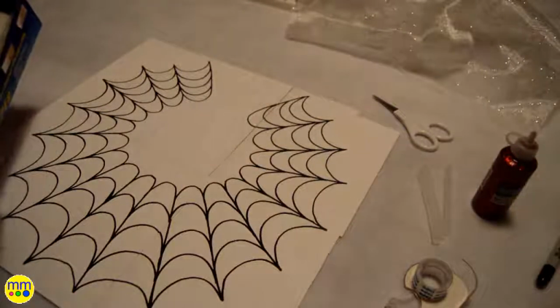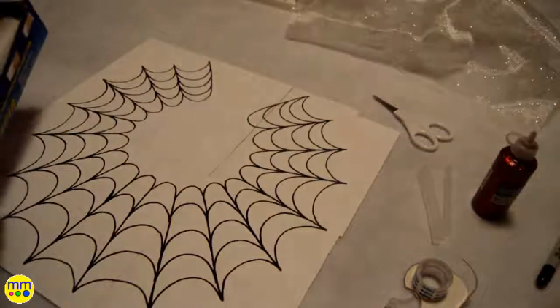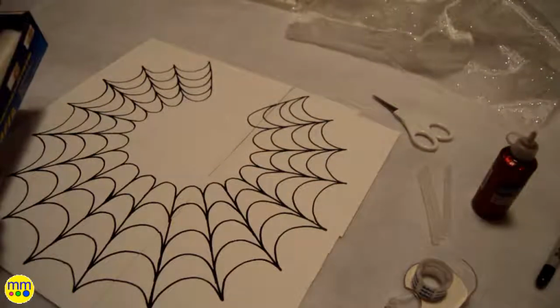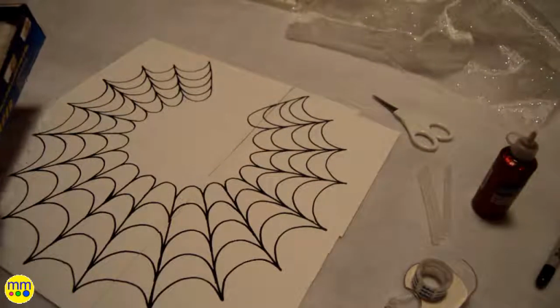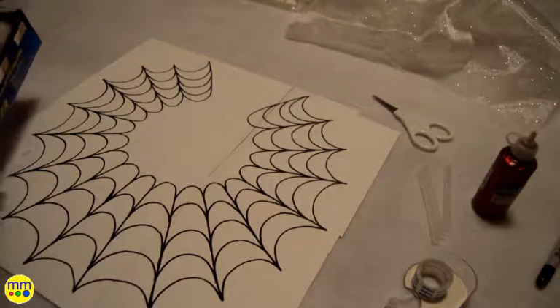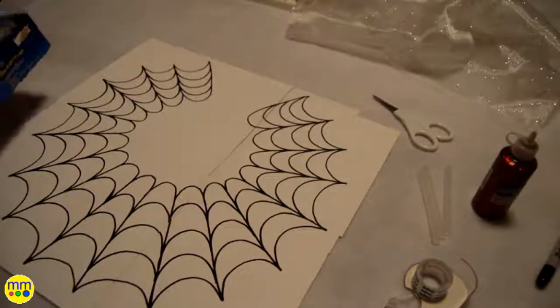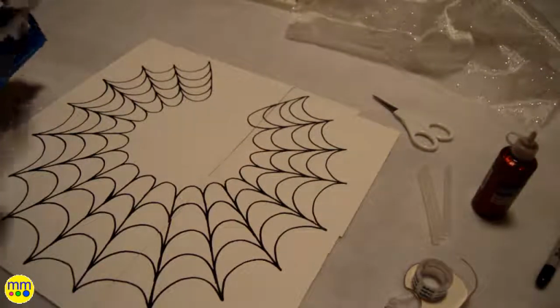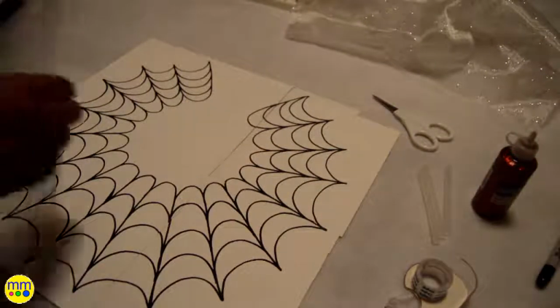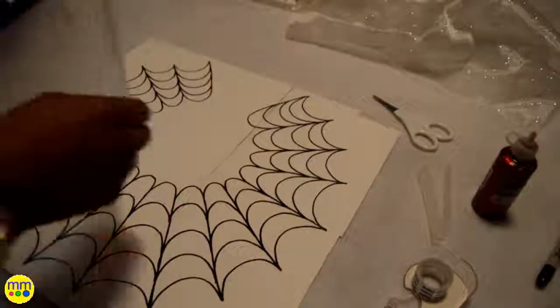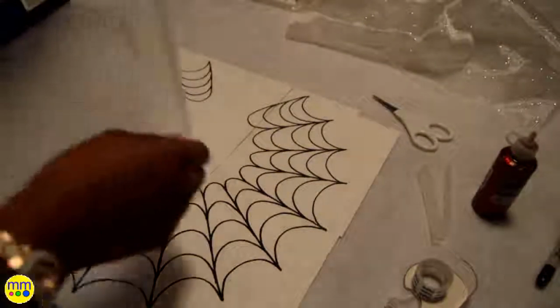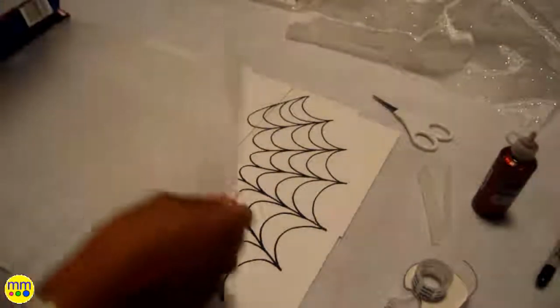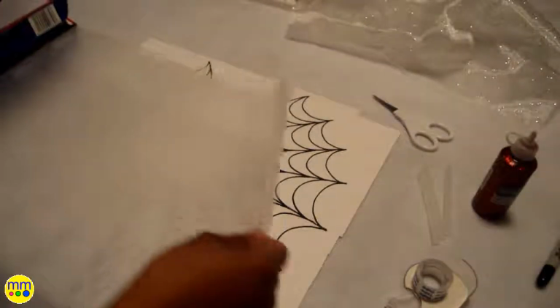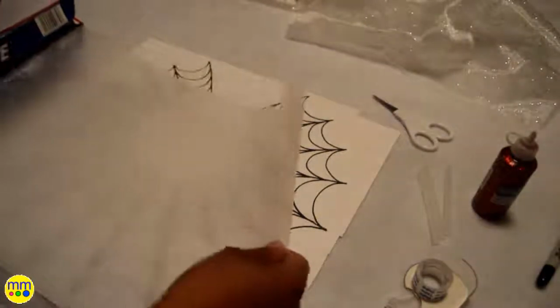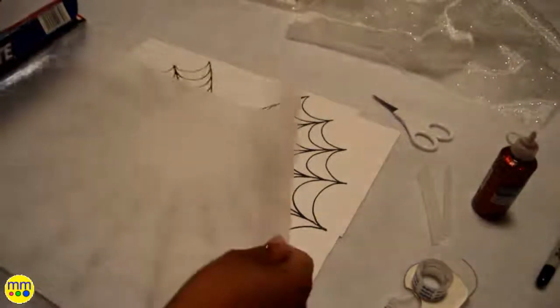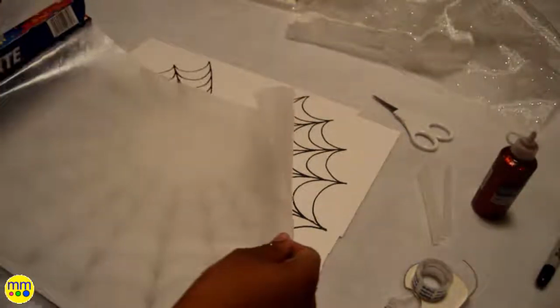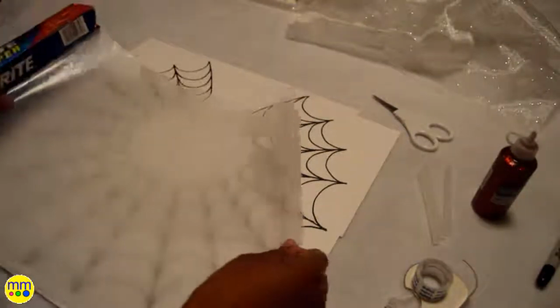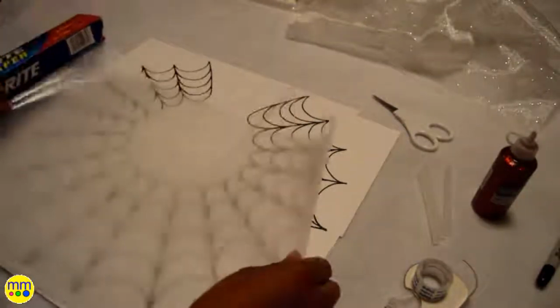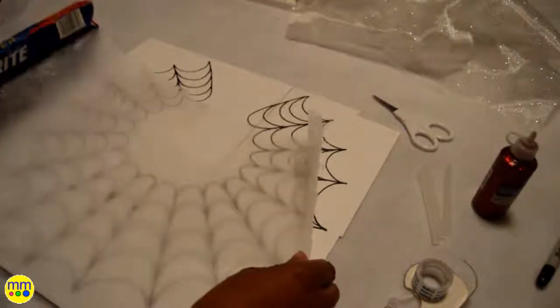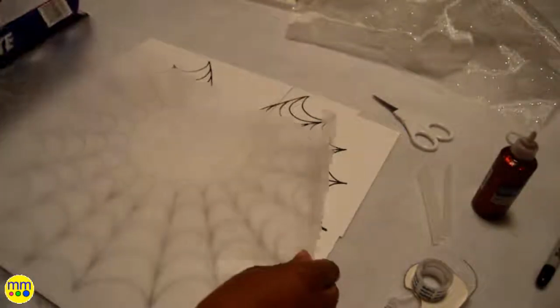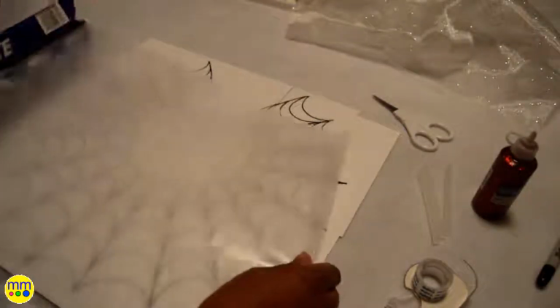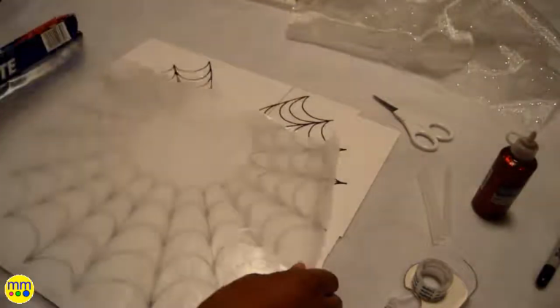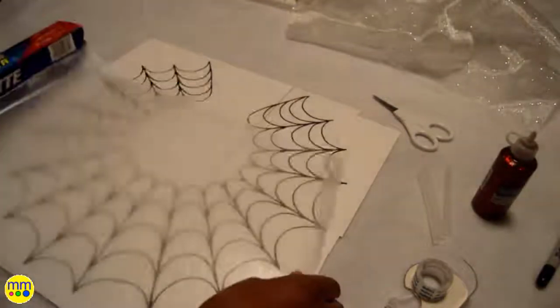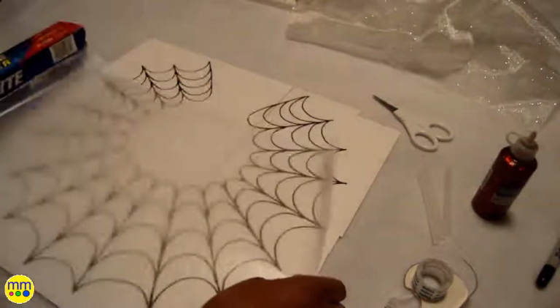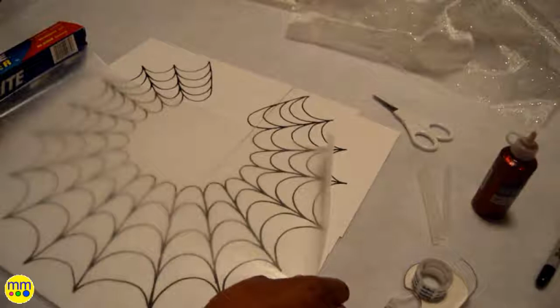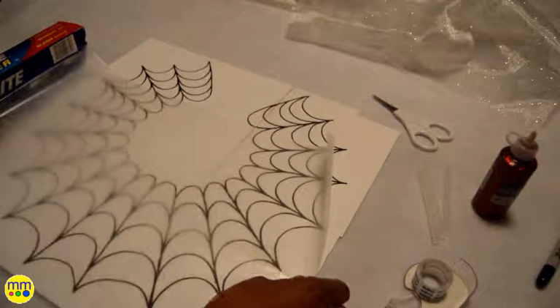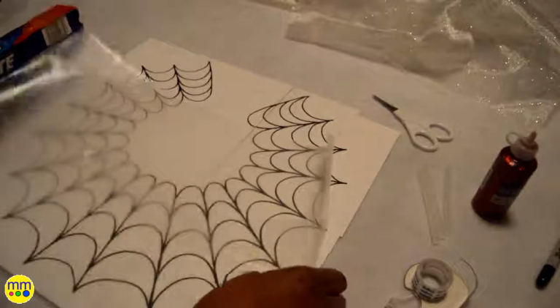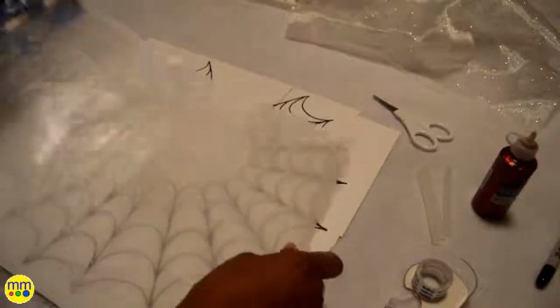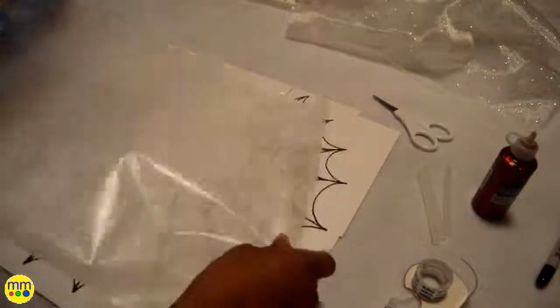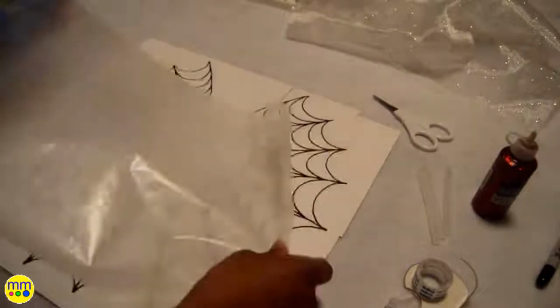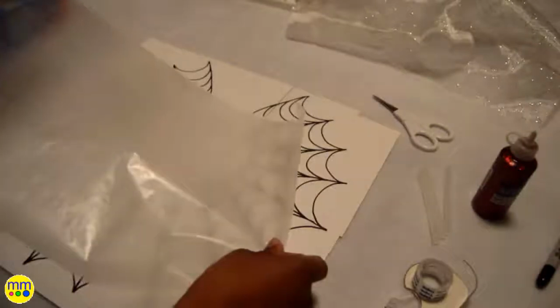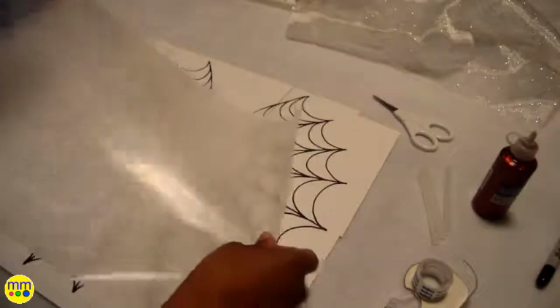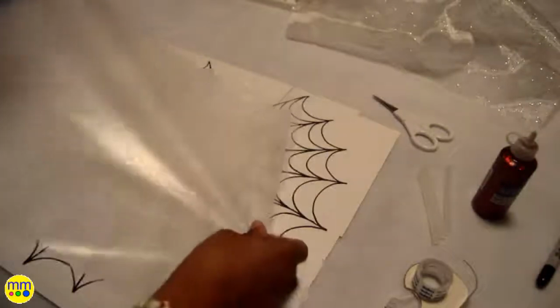Now I'll add a sheet of wax paper on top of the web, then the sparkly fabric, and tape it down.